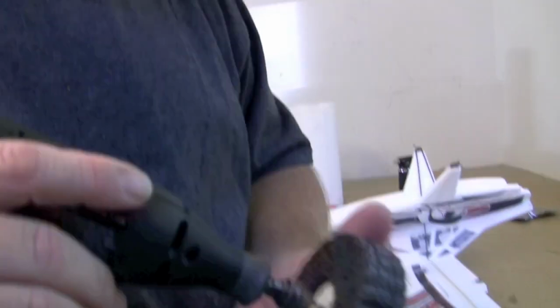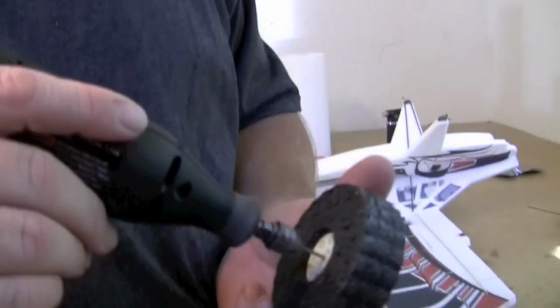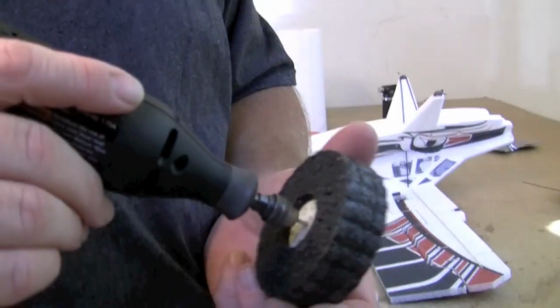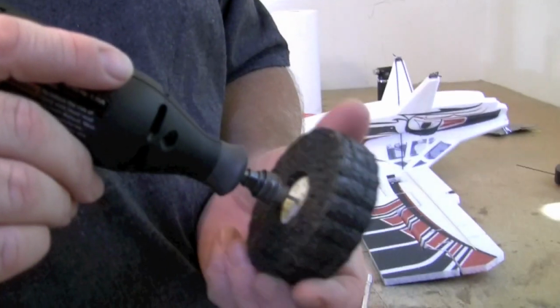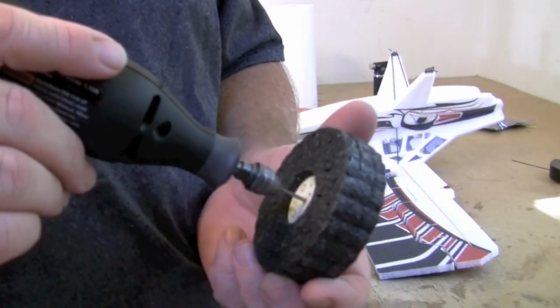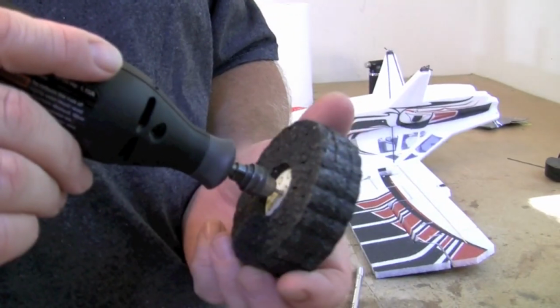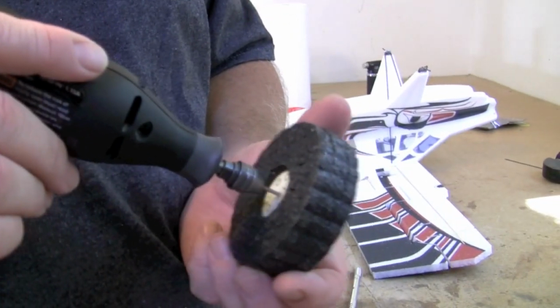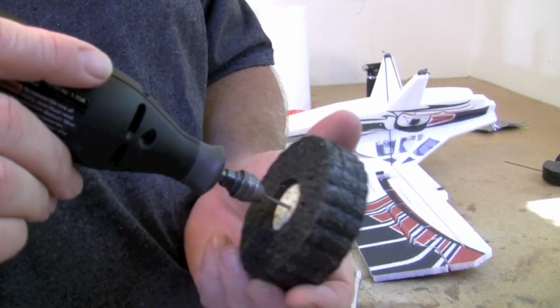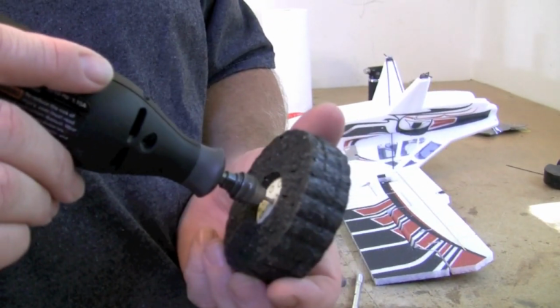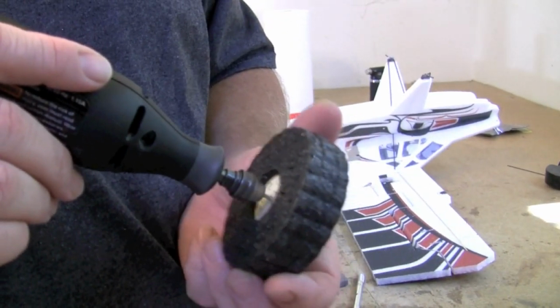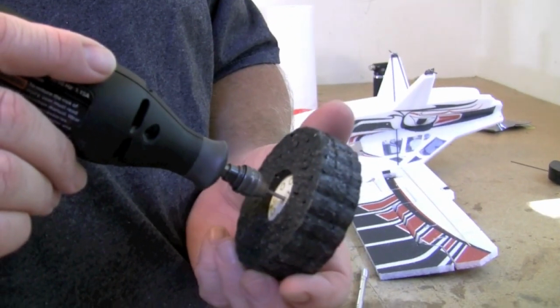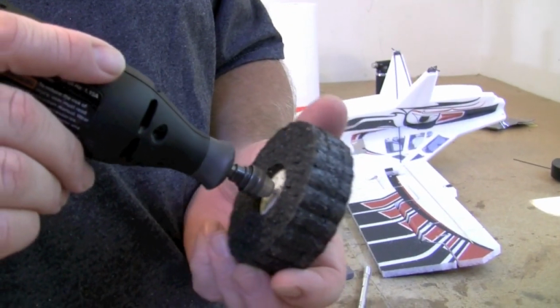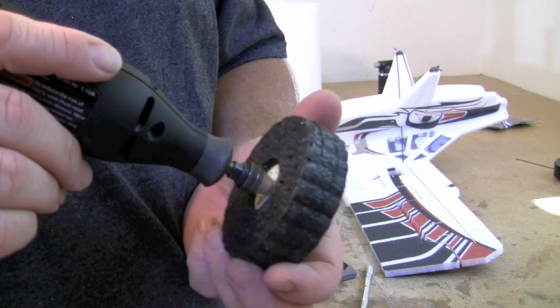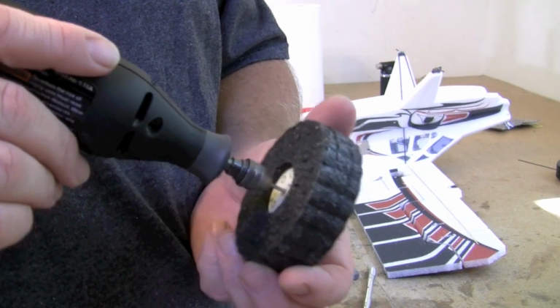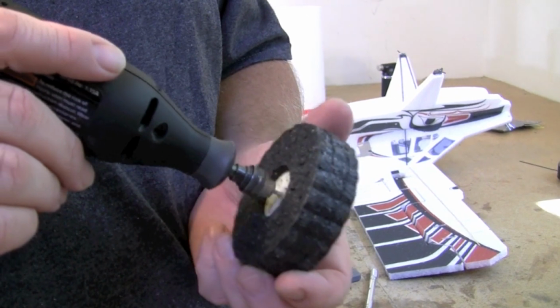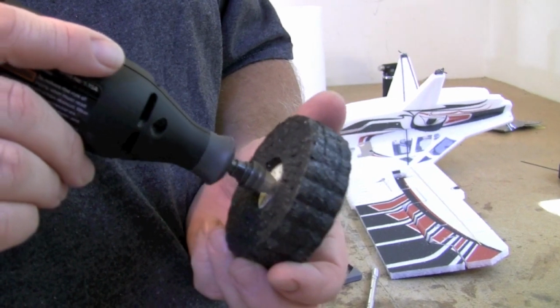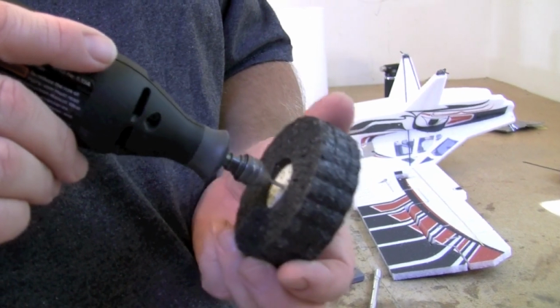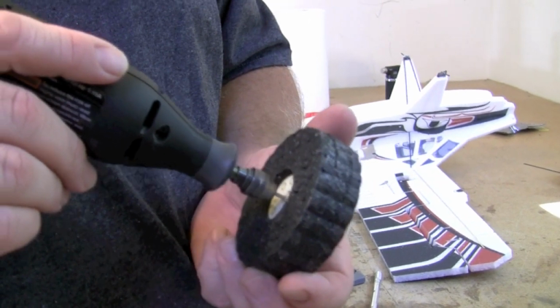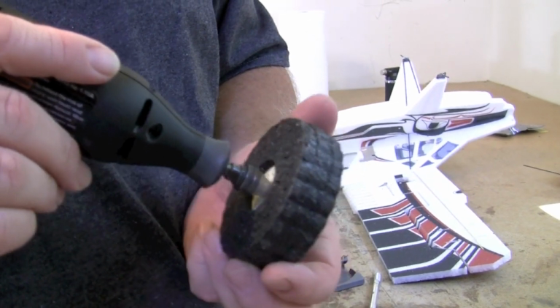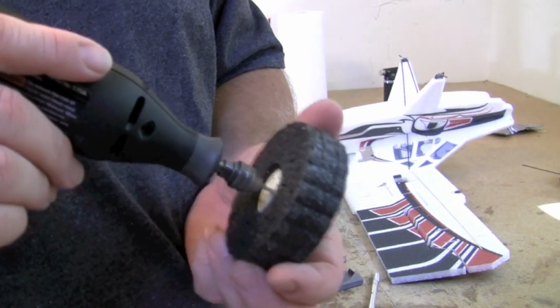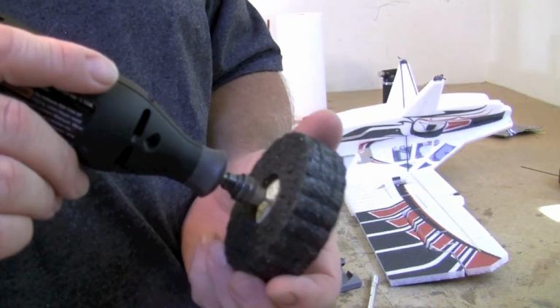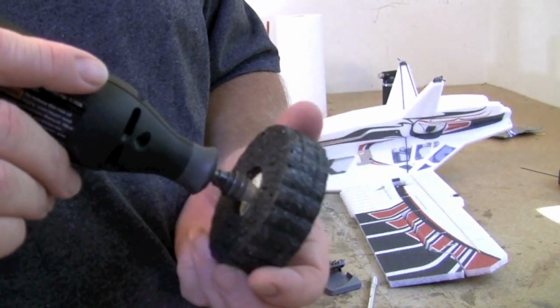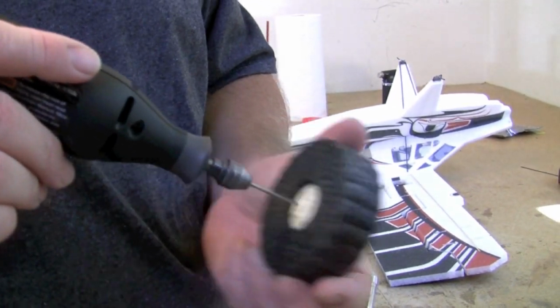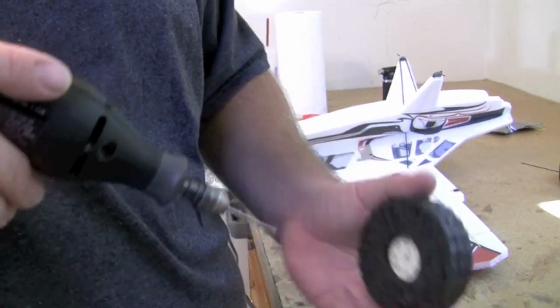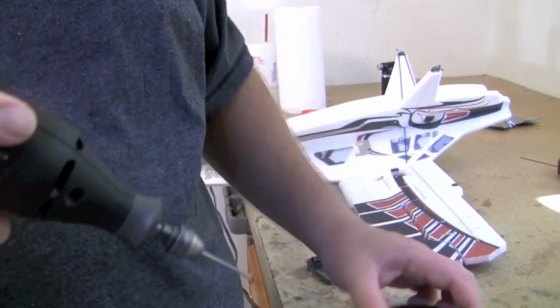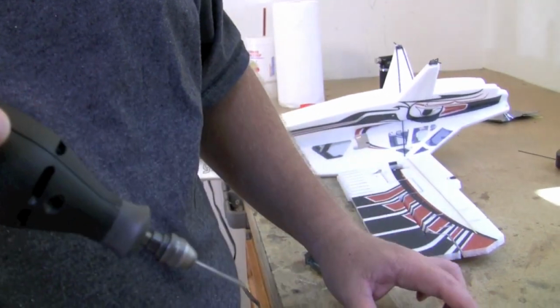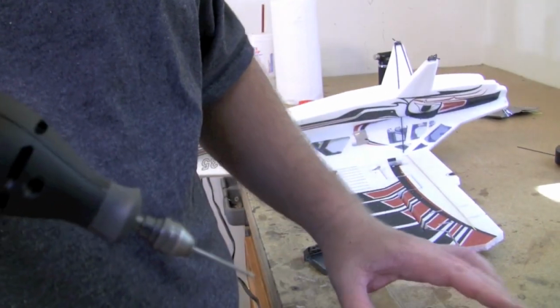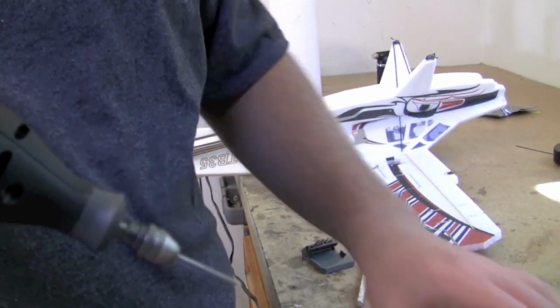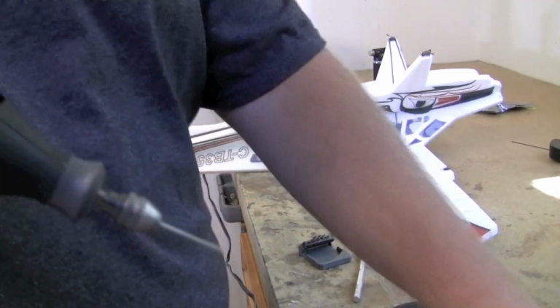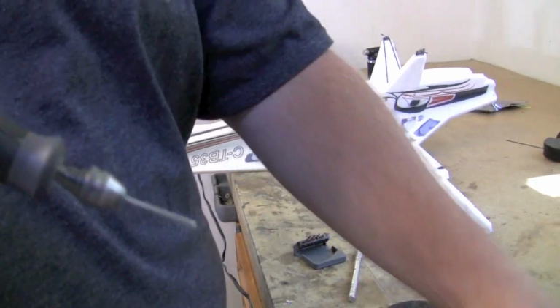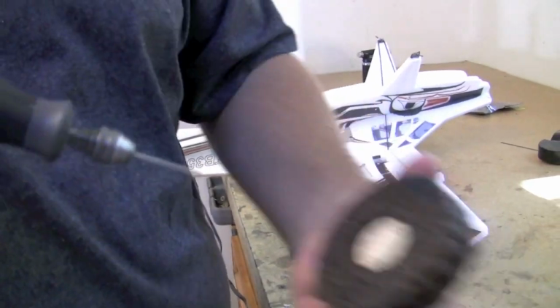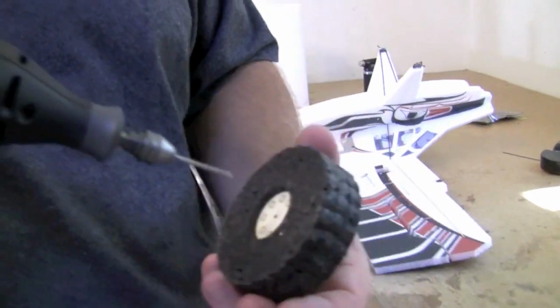After the wheels have completely dried, clean out the axle hole with a 5/64th drill.